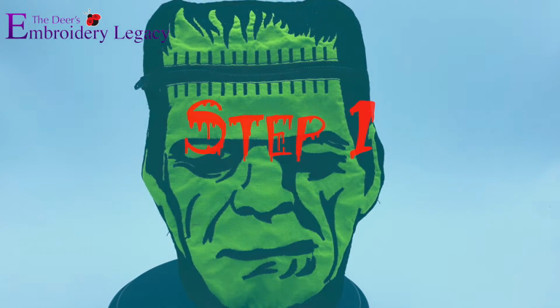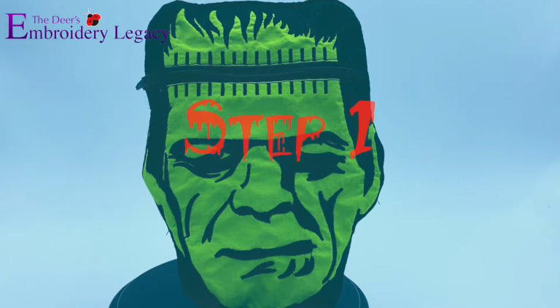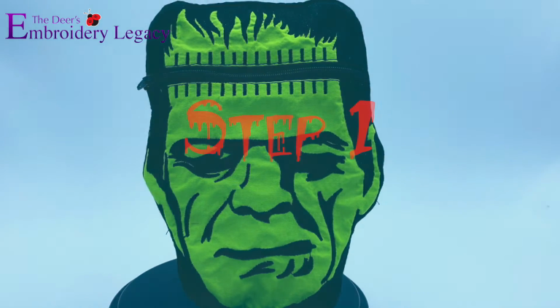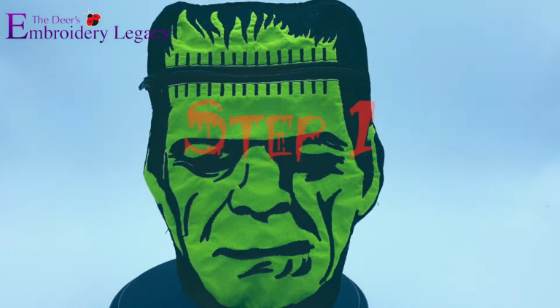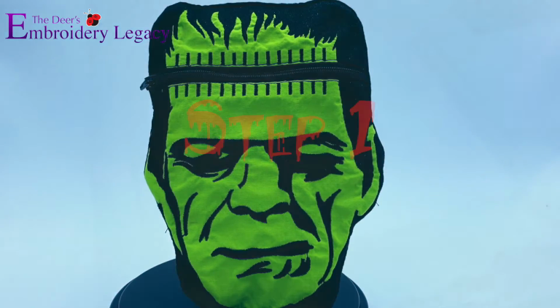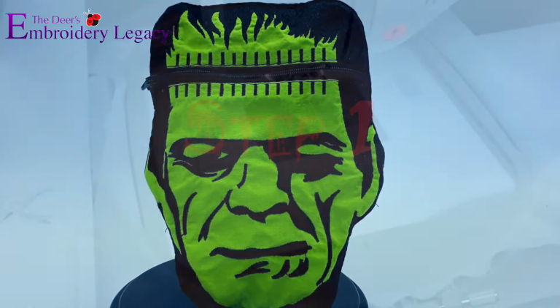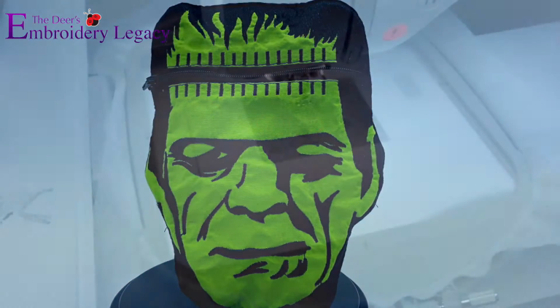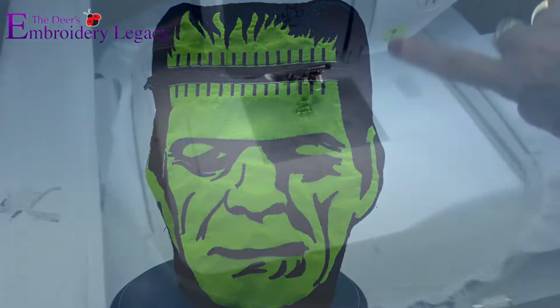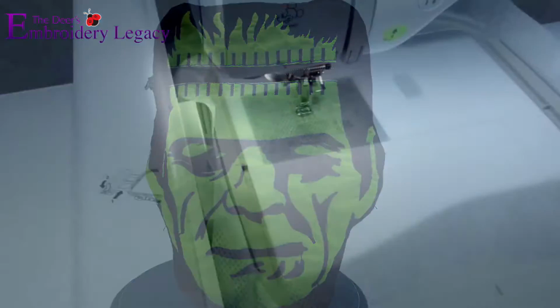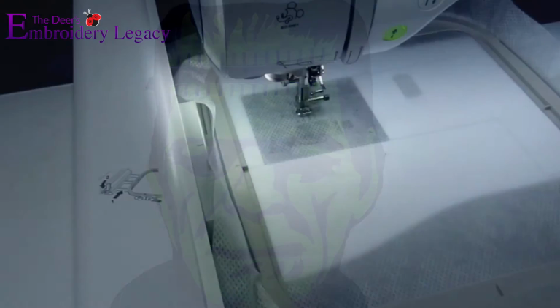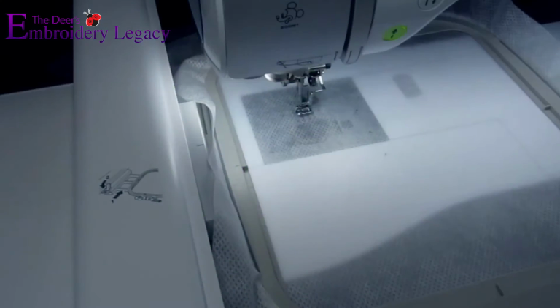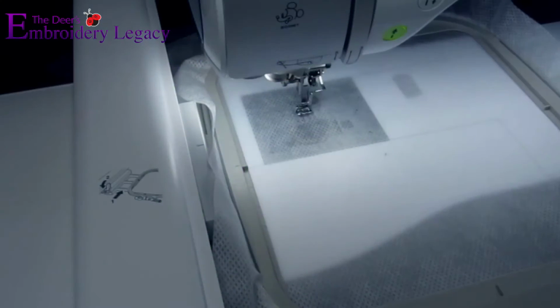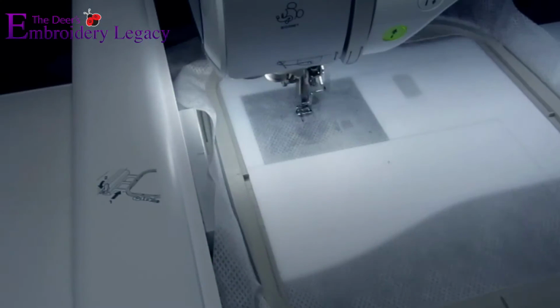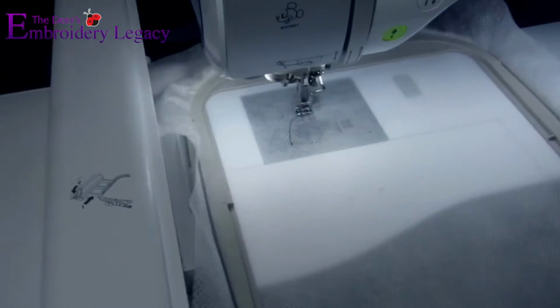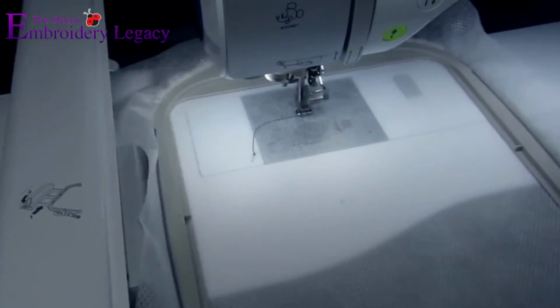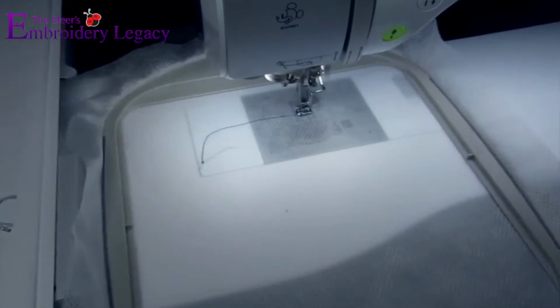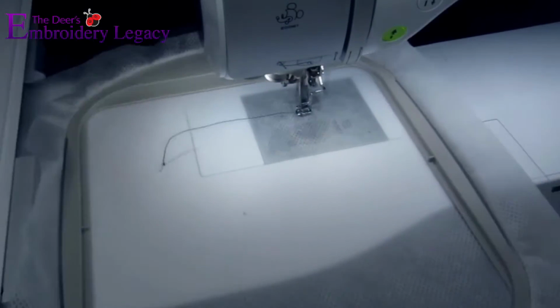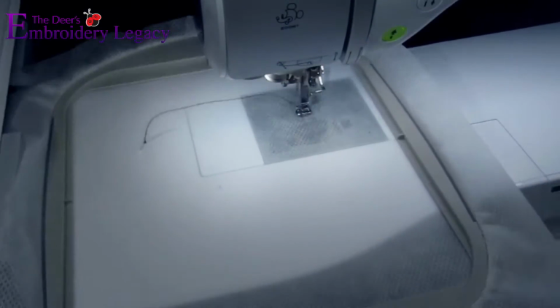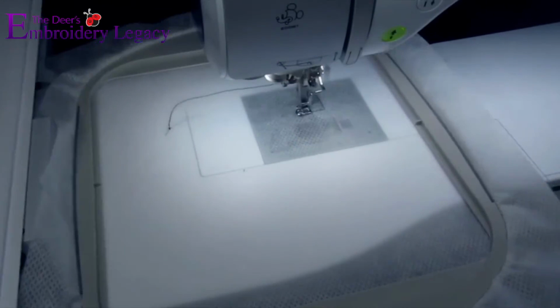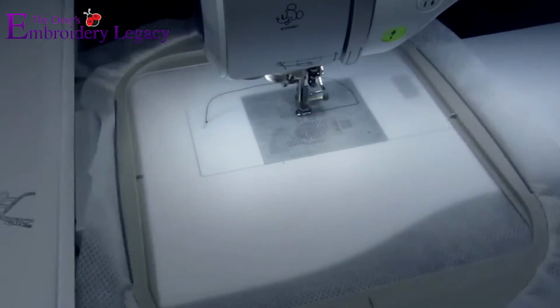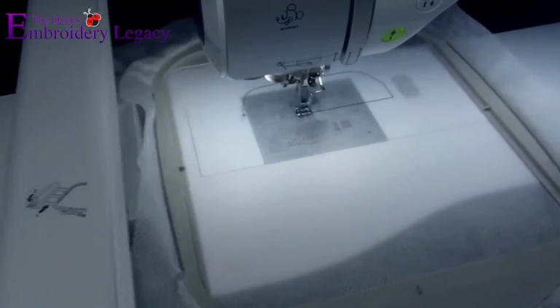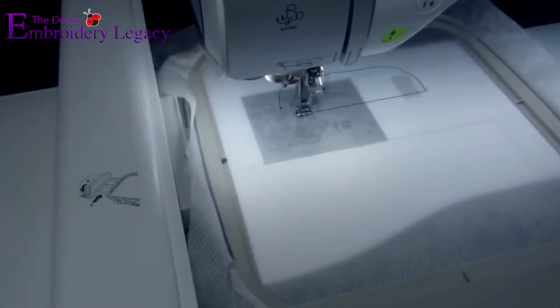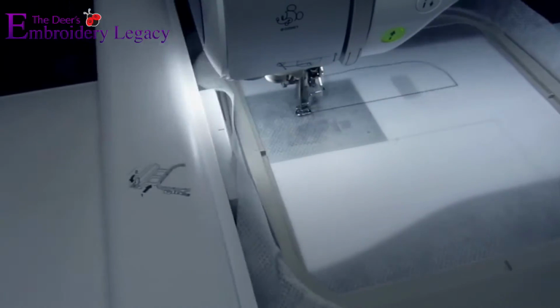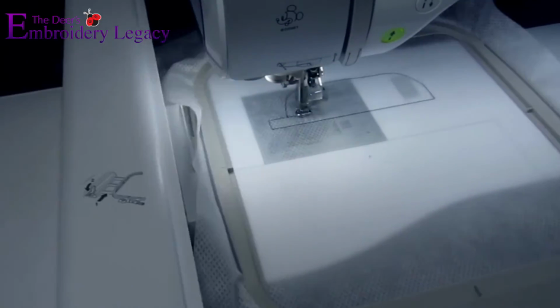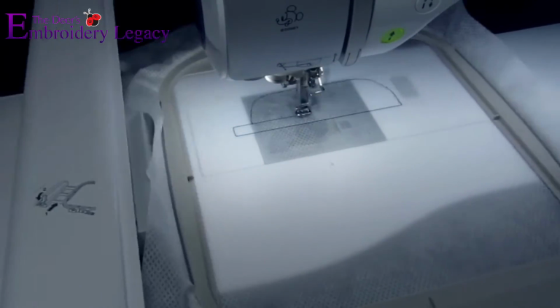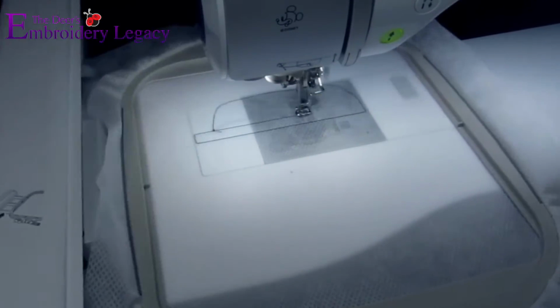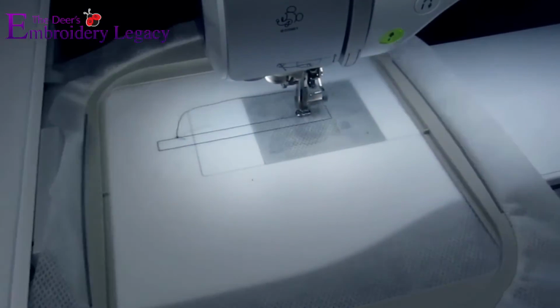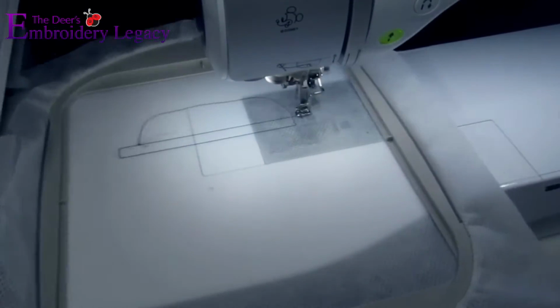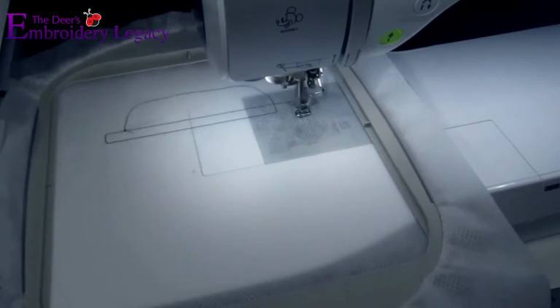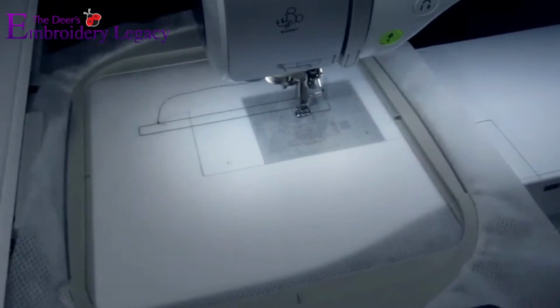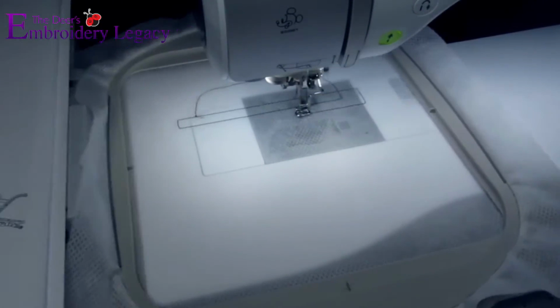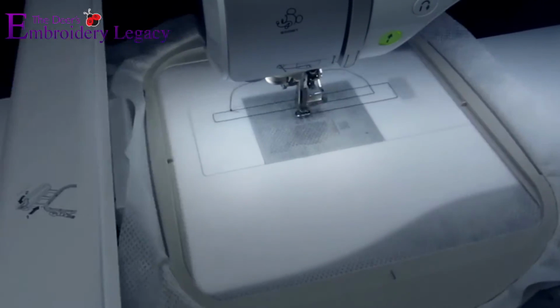In step one, we are simply going to hoop a piece of no-show mesh stabilizer and run the placement stitches on it.